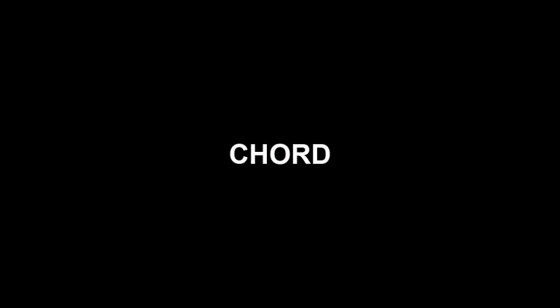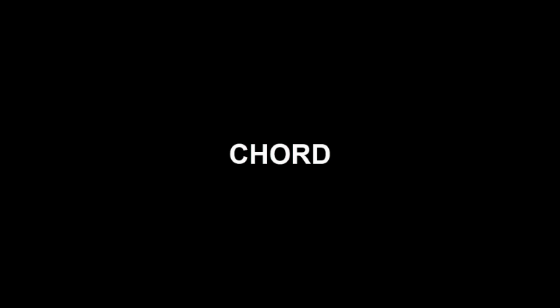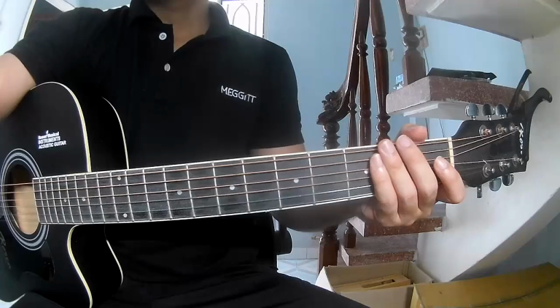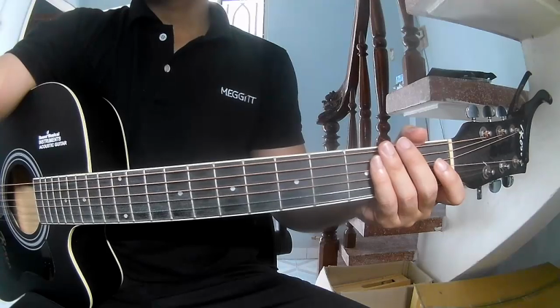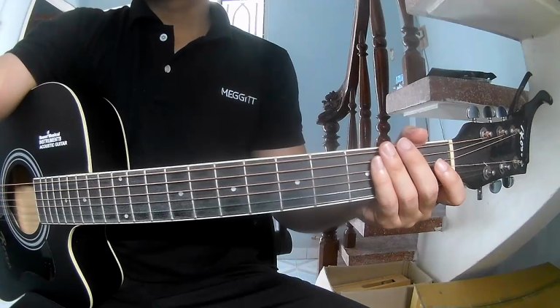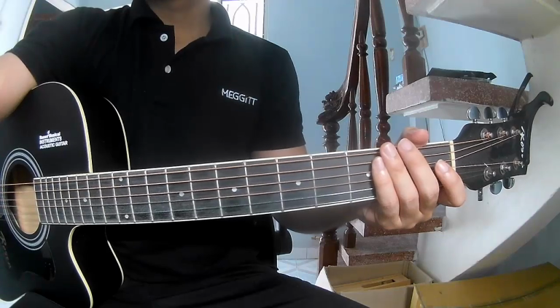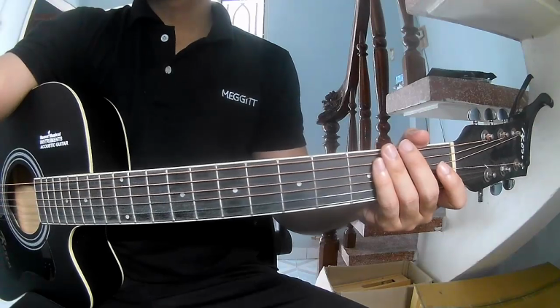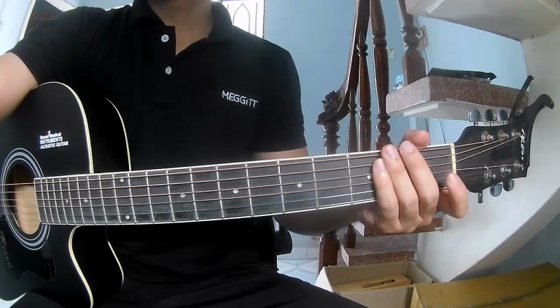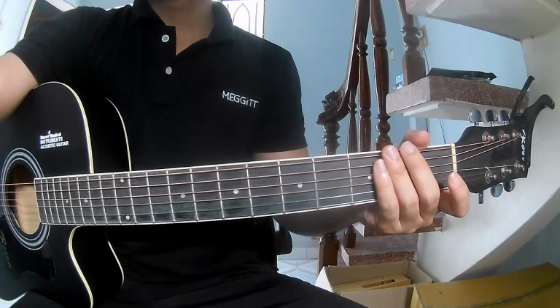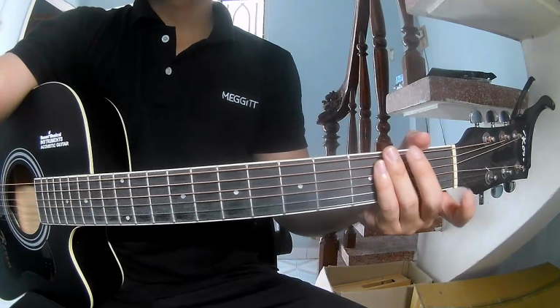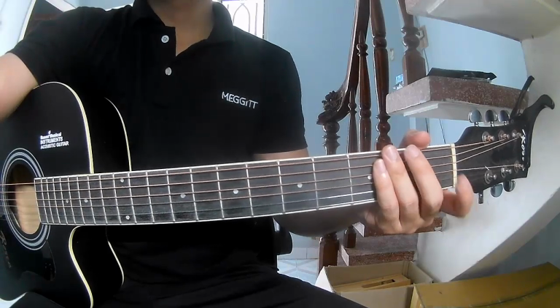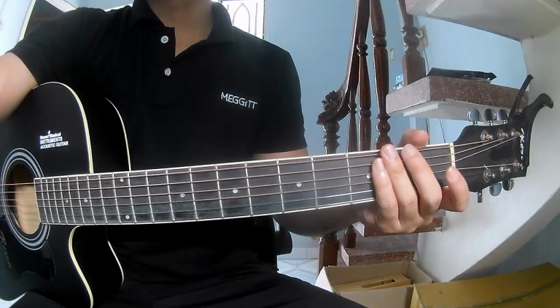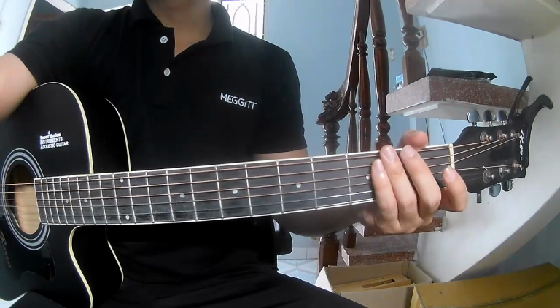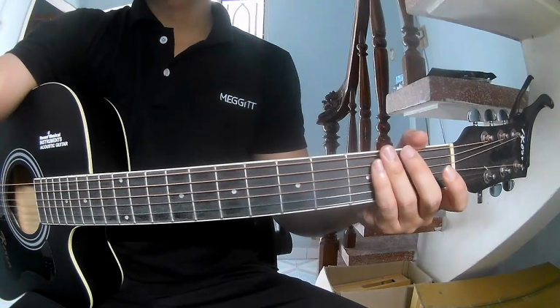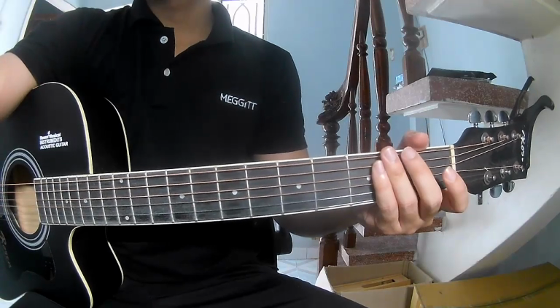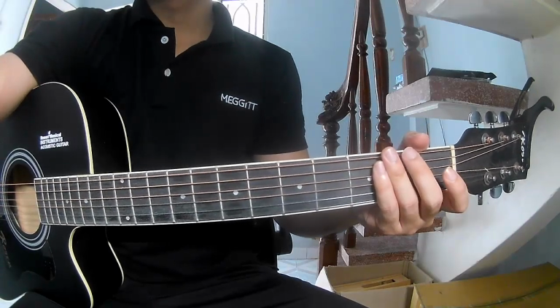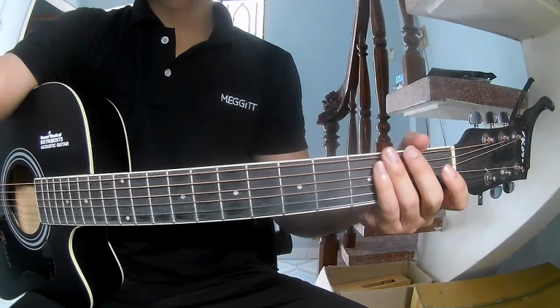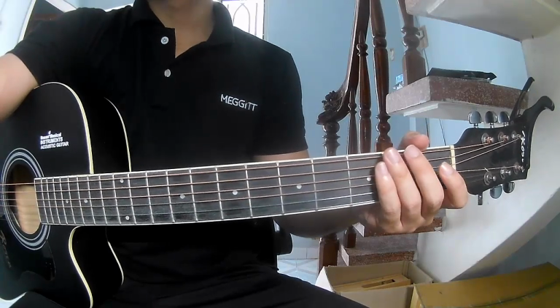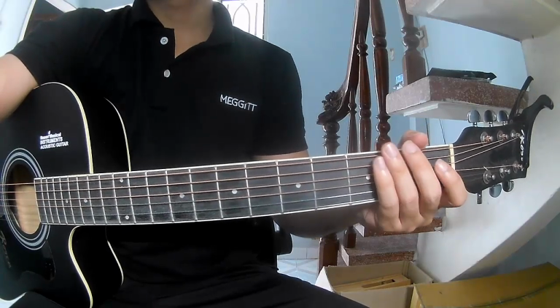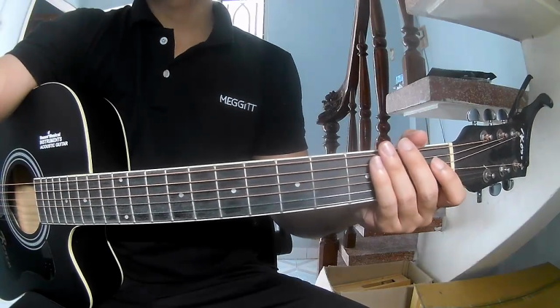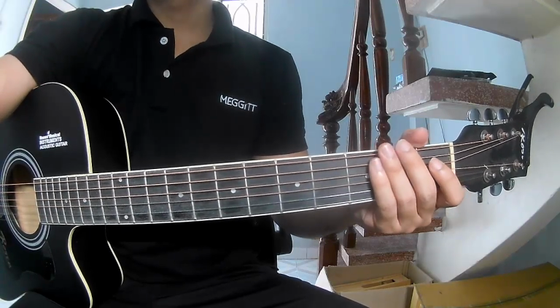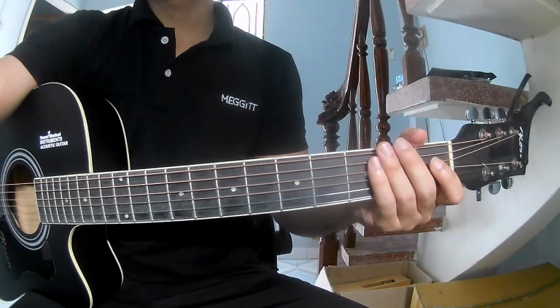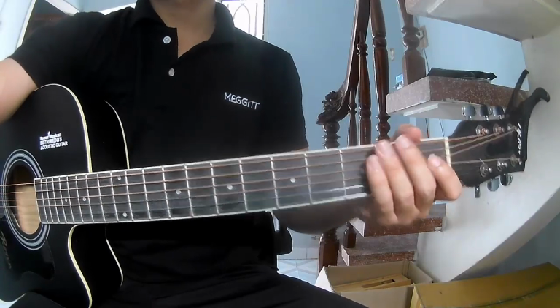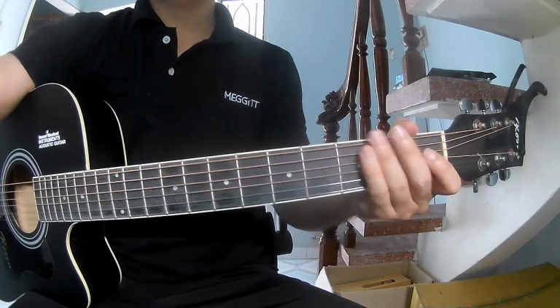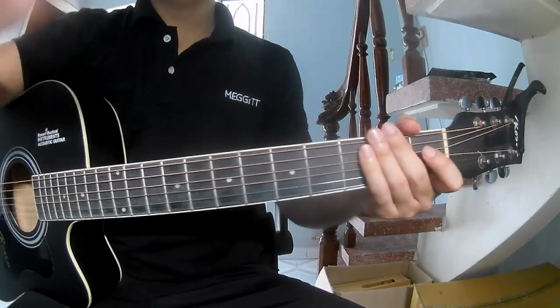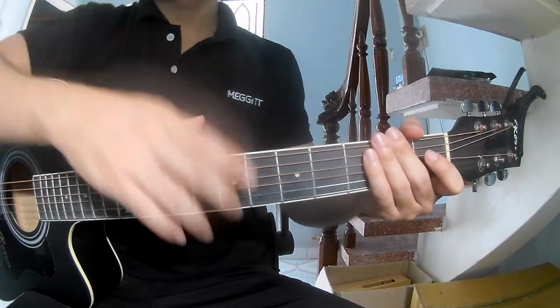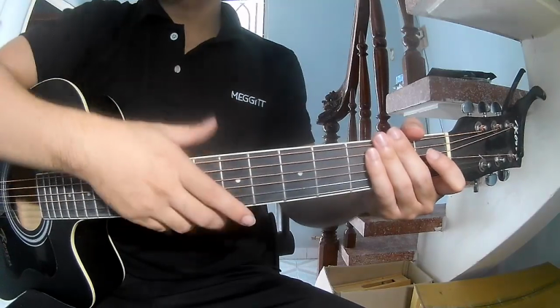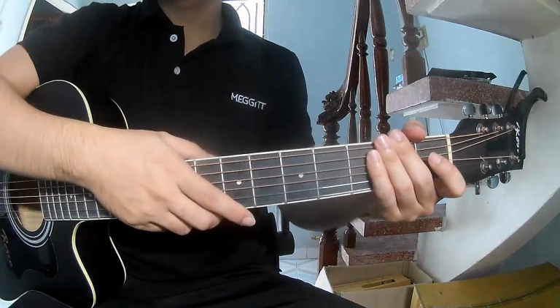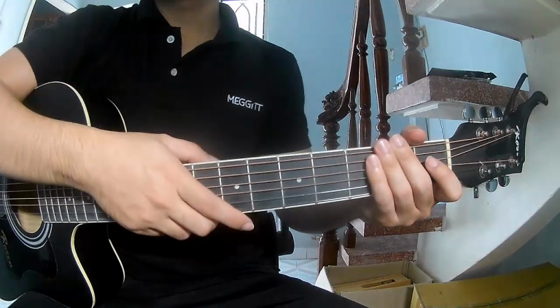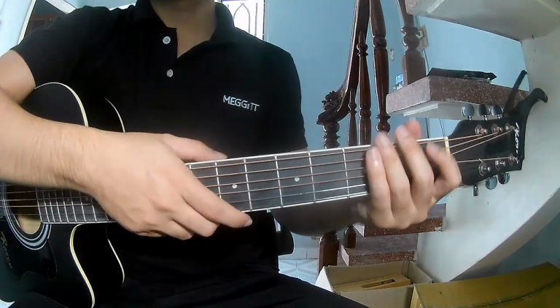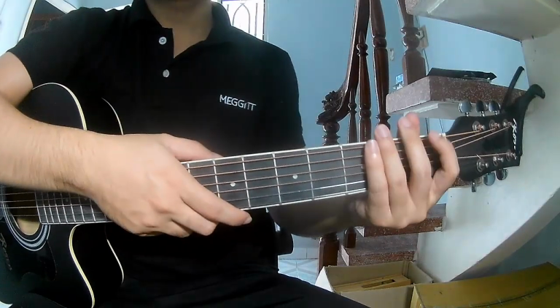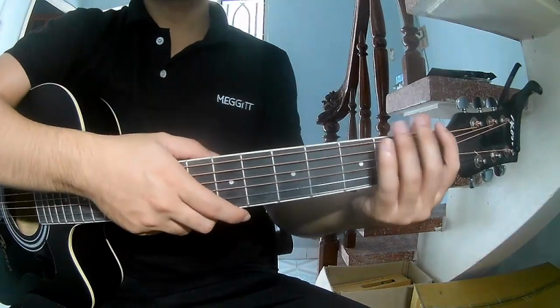Hi everyone, today we'll see how to play guitar to C-Tastic by Ring Day First.